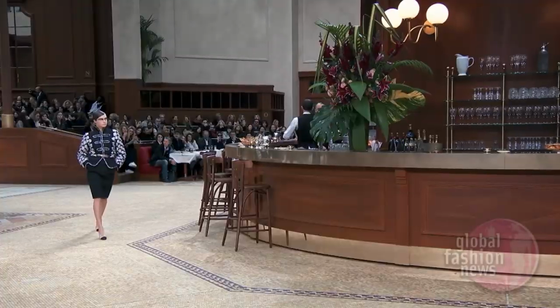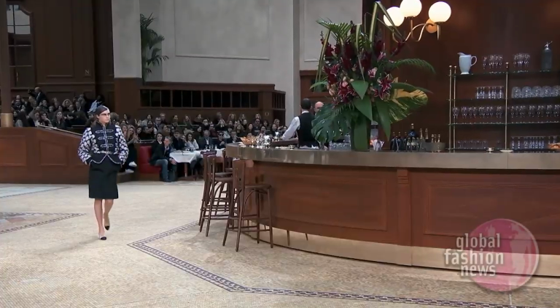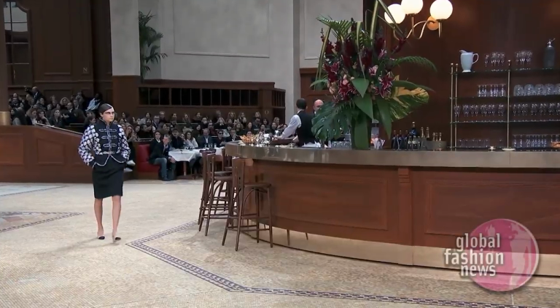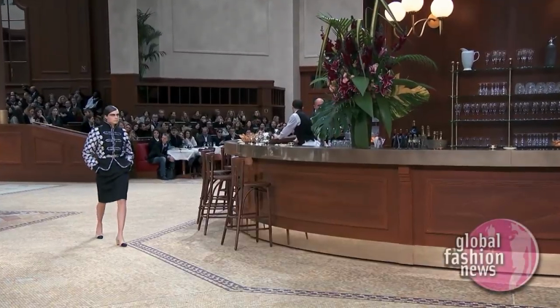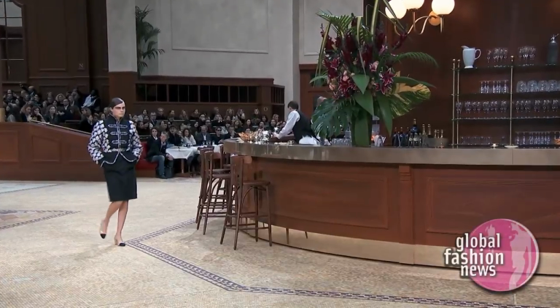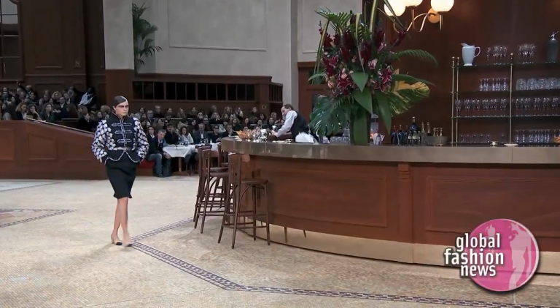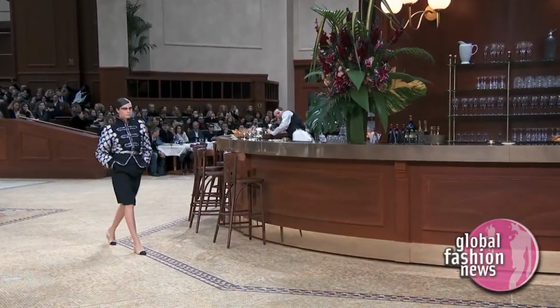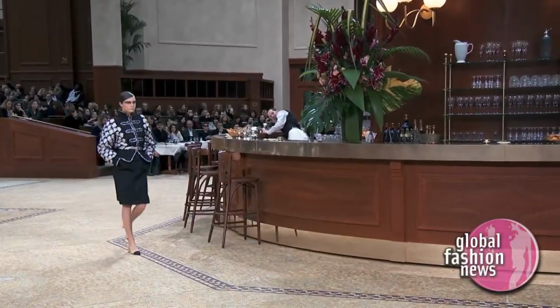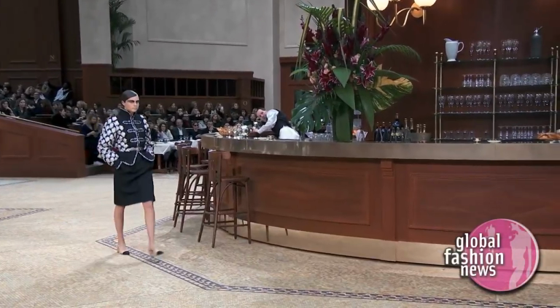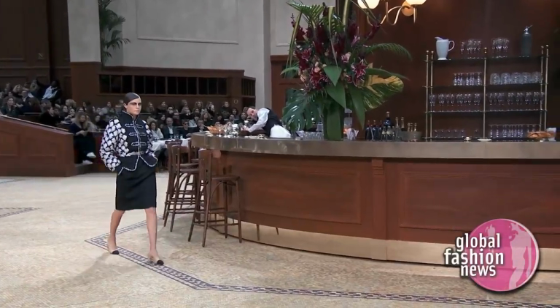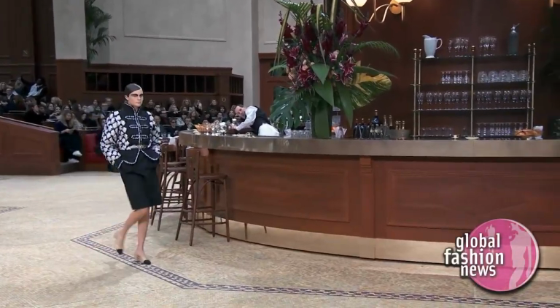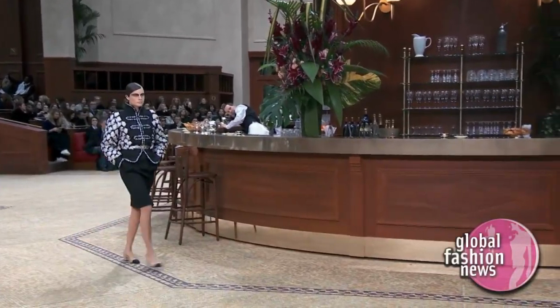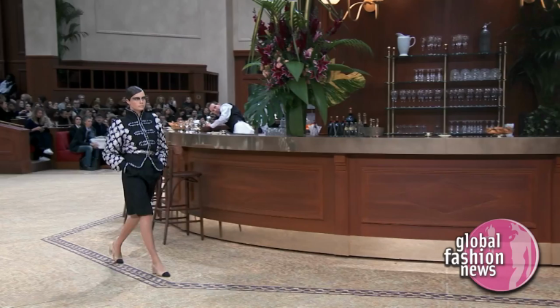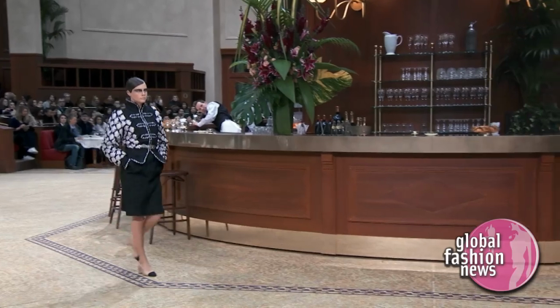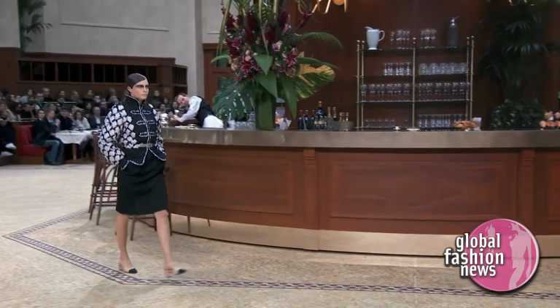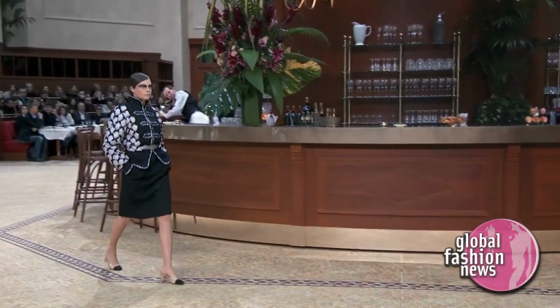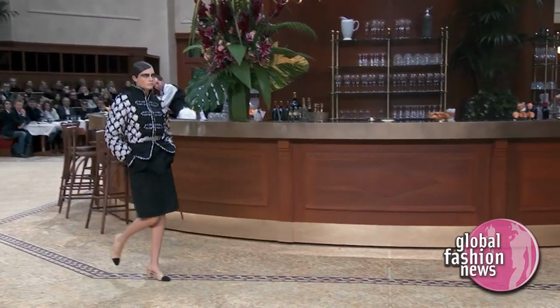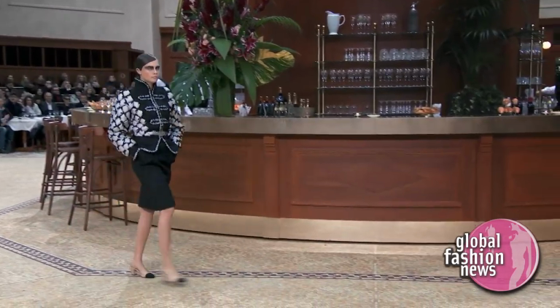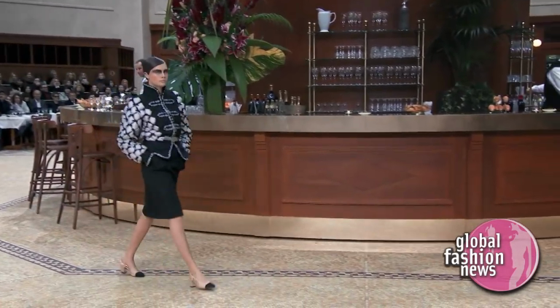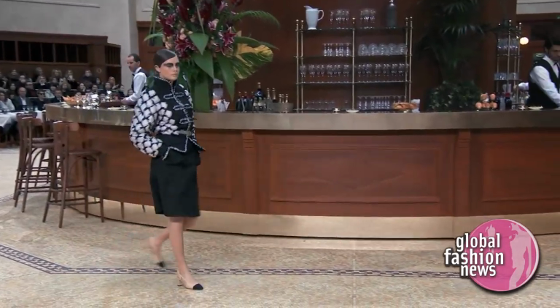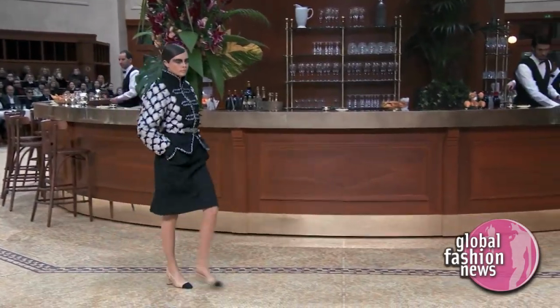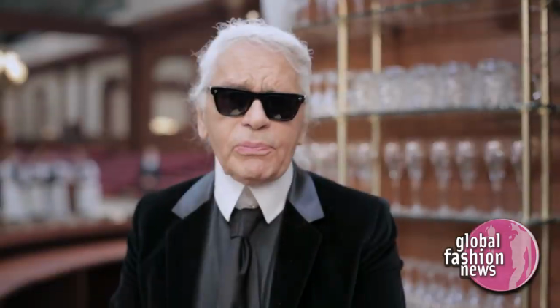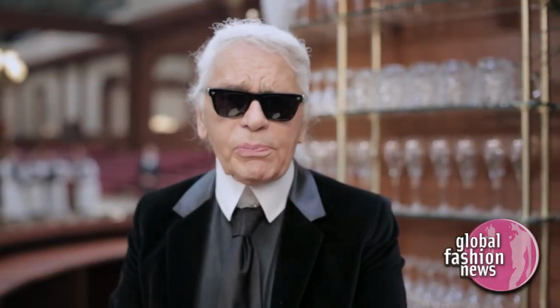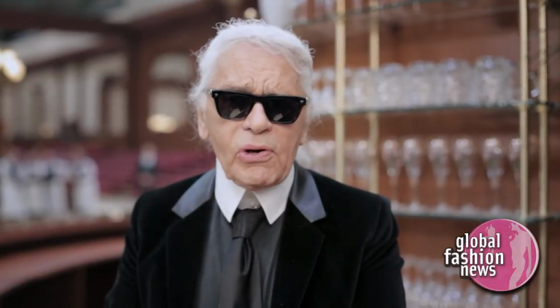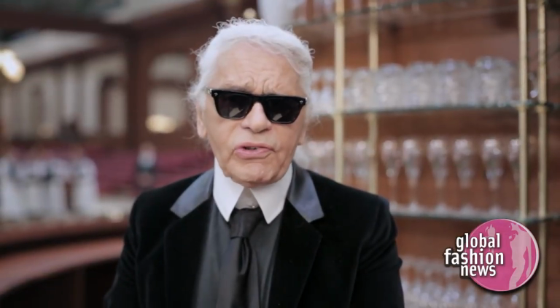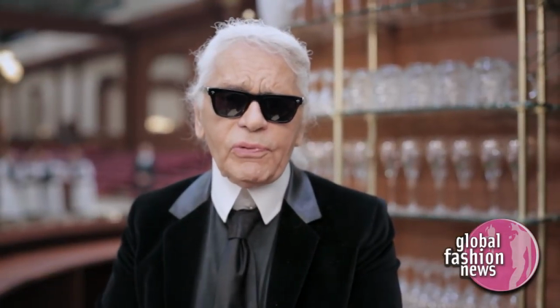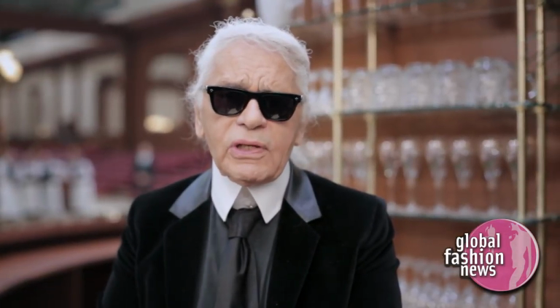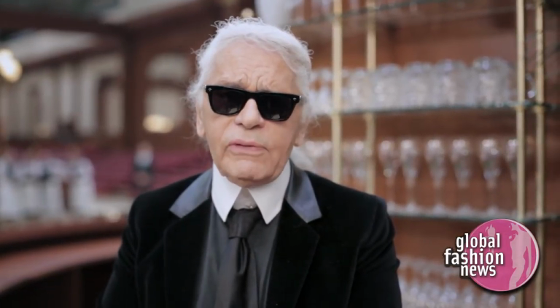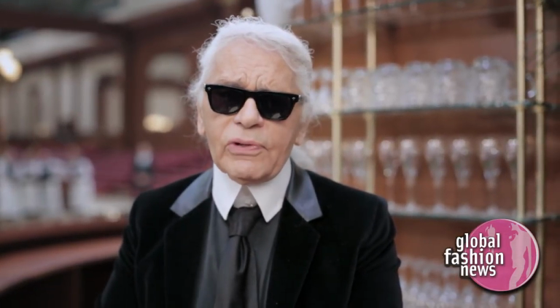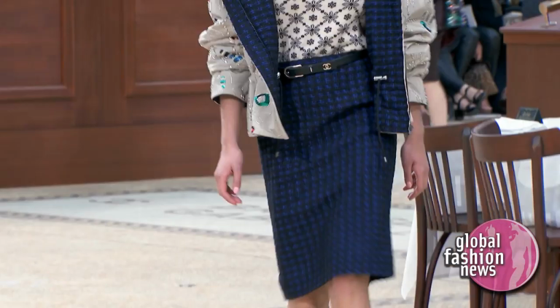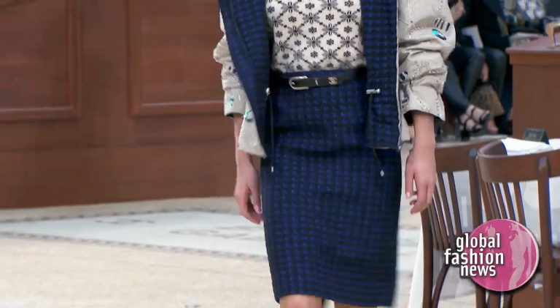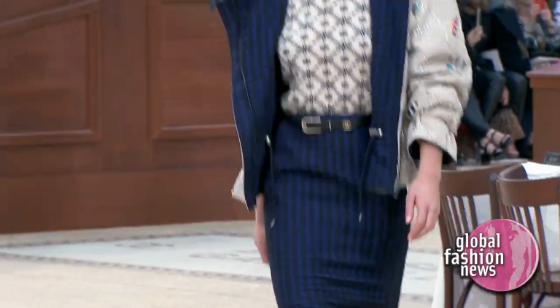This is a proposition for every woman. All kinds of propositions — proportions for day, for the evening.